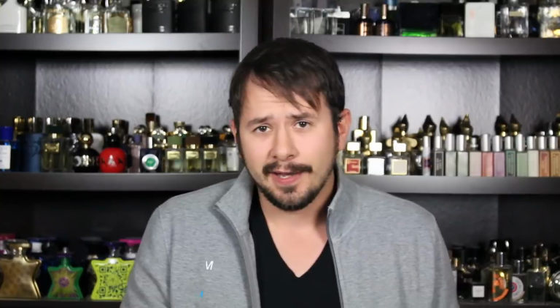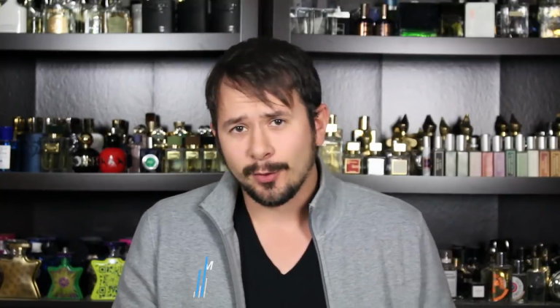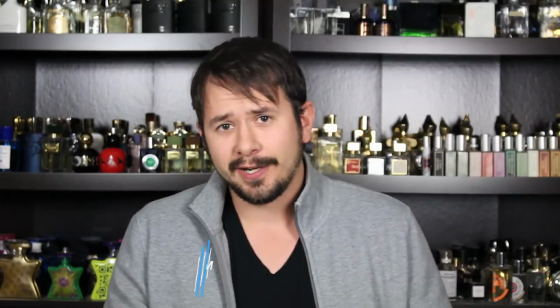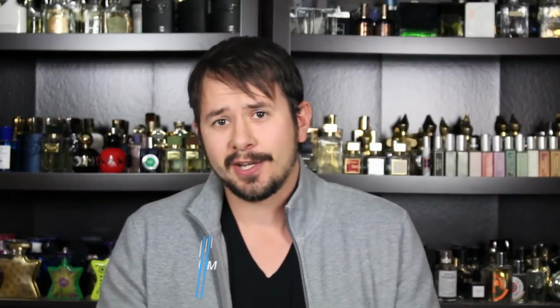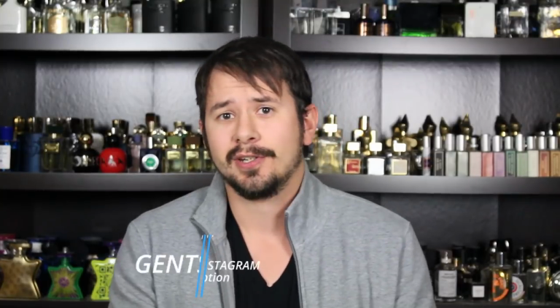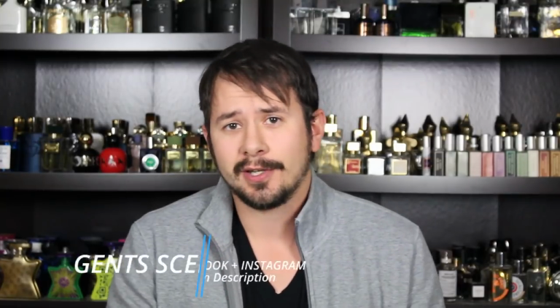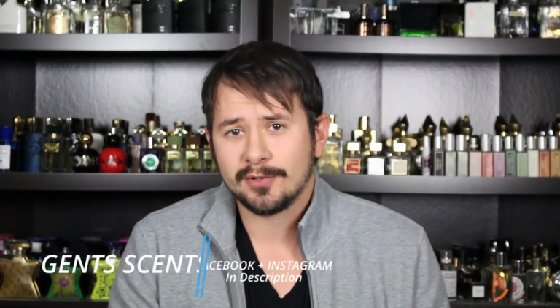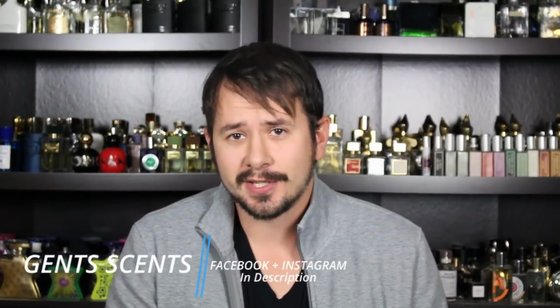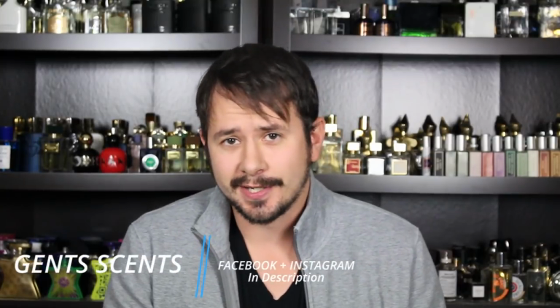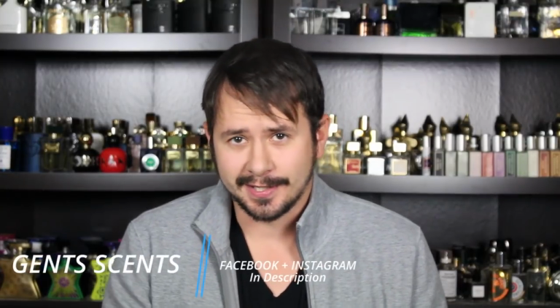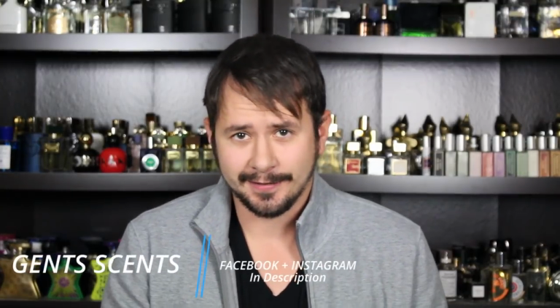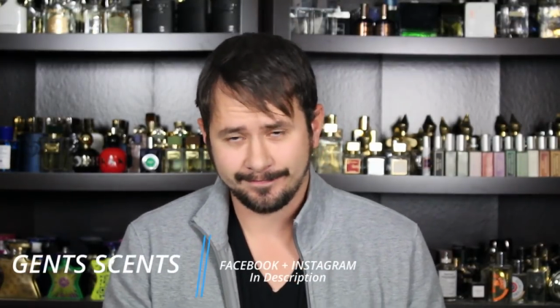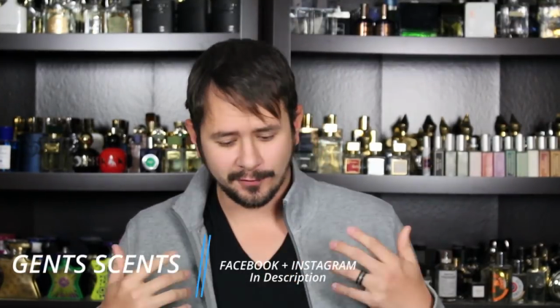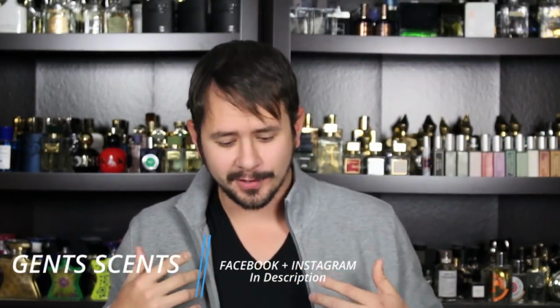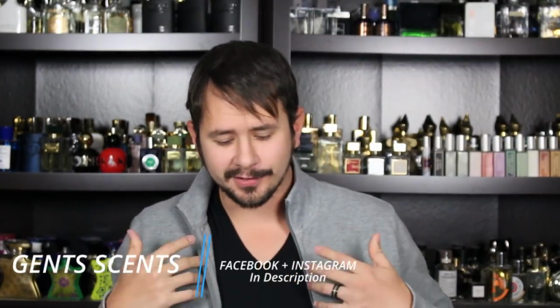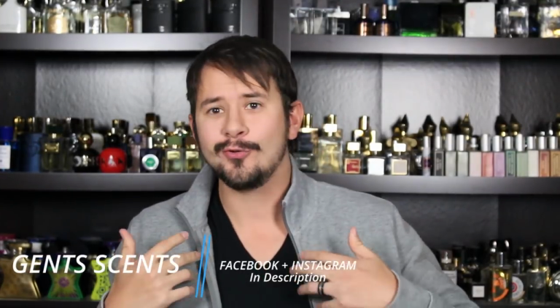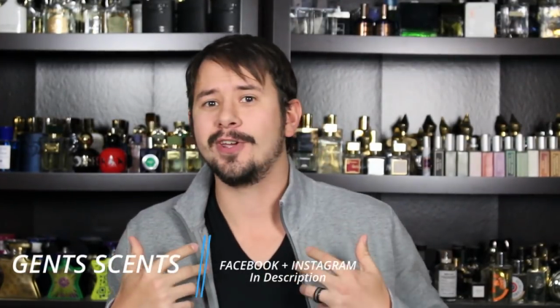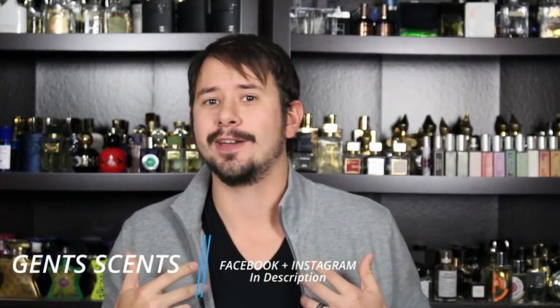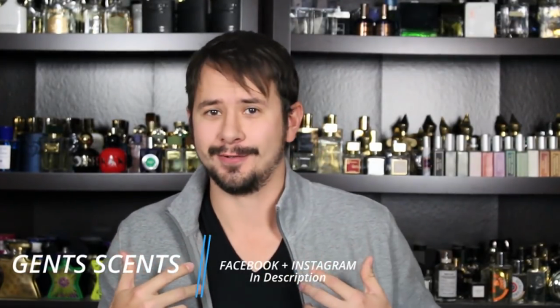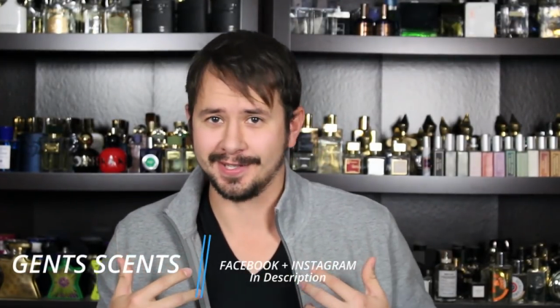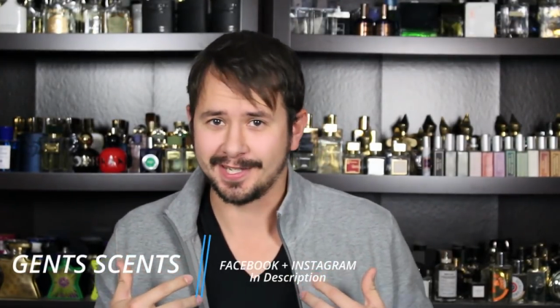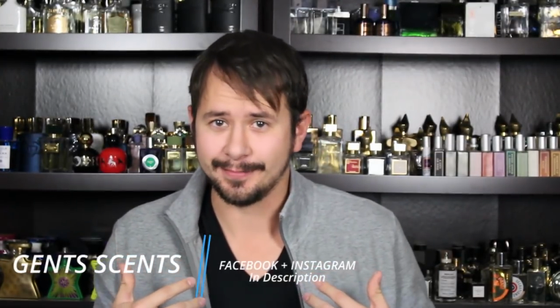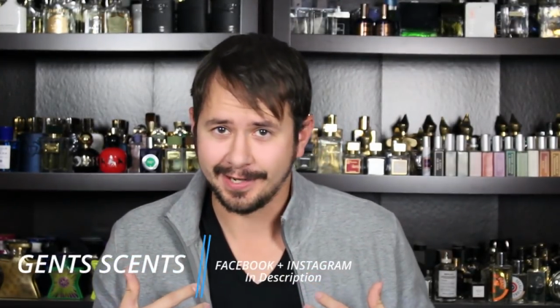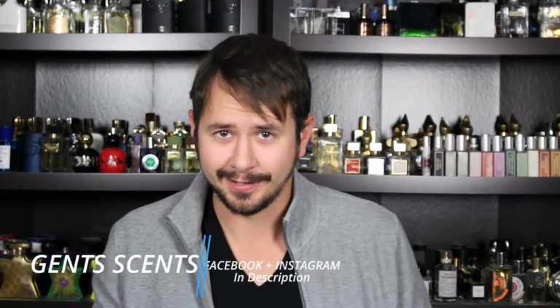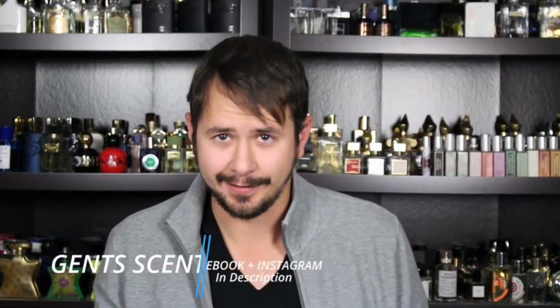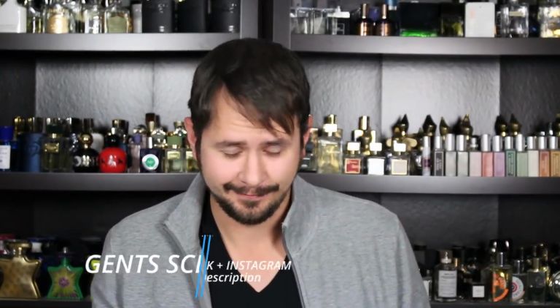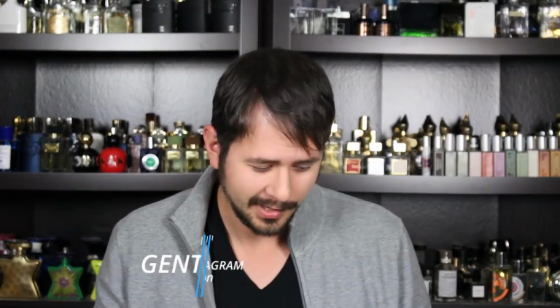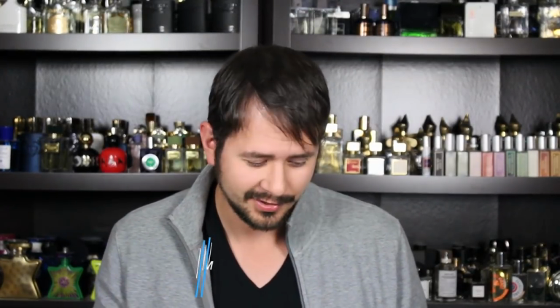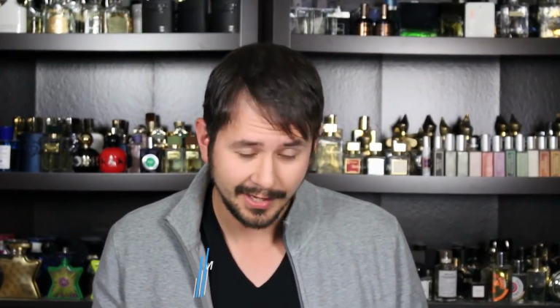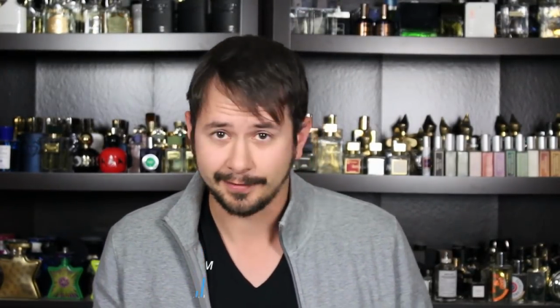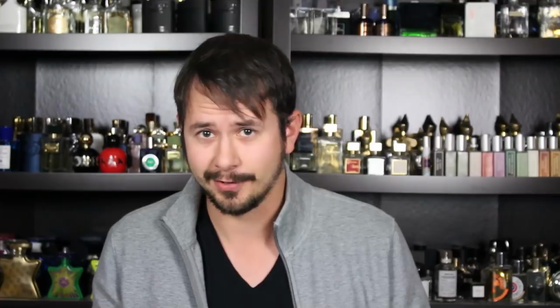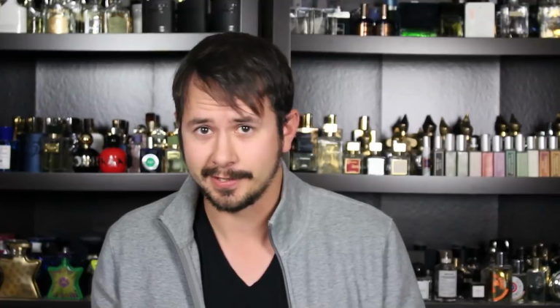Hey everybody, Ashton here again with Chincense, filming two videos in the same day today. Imagine that. Crazy.